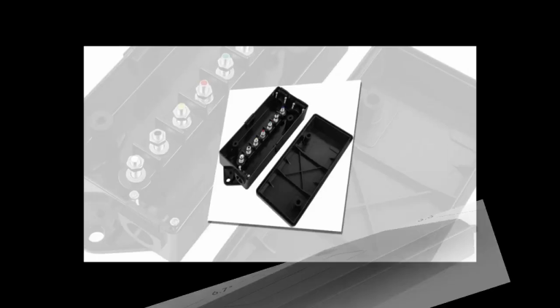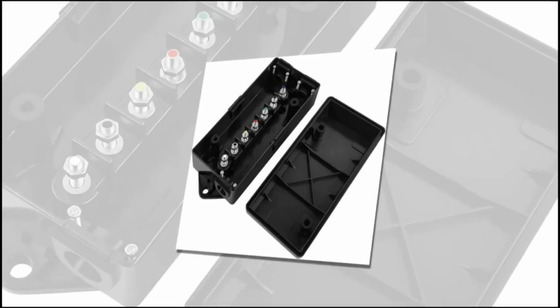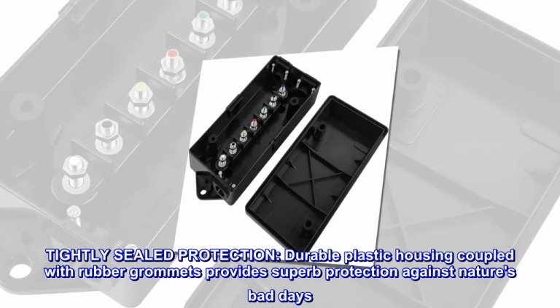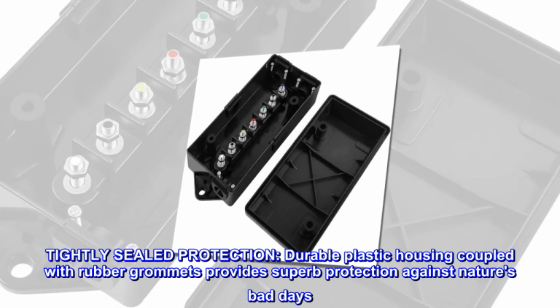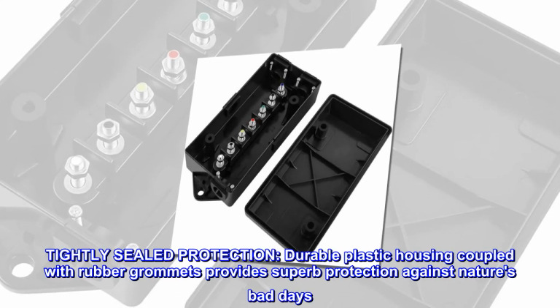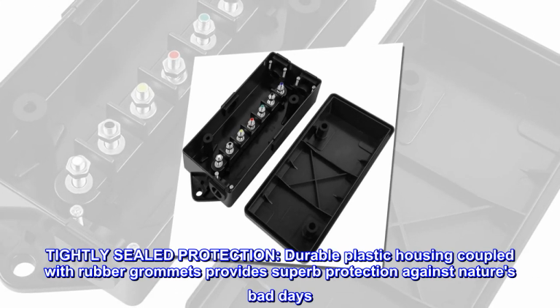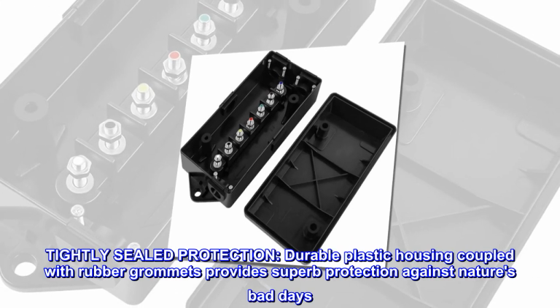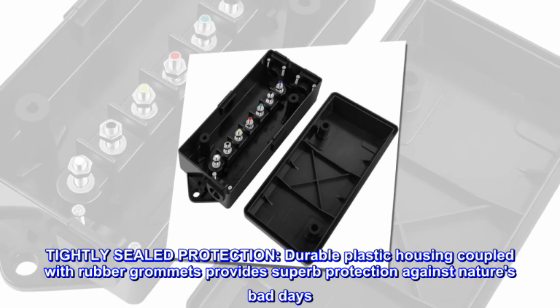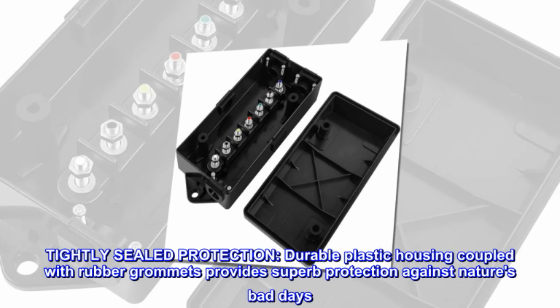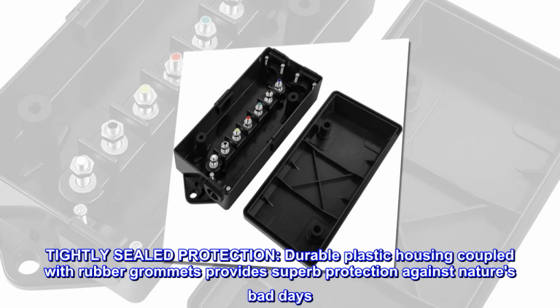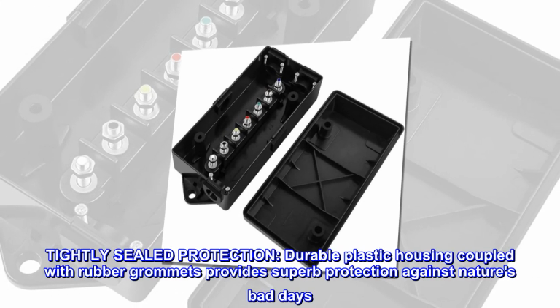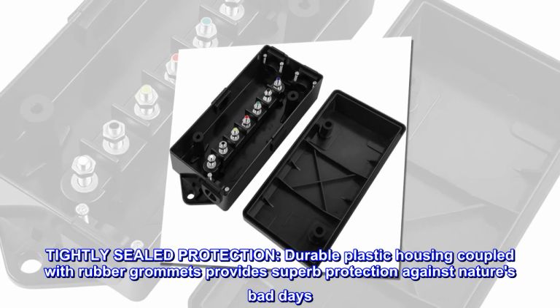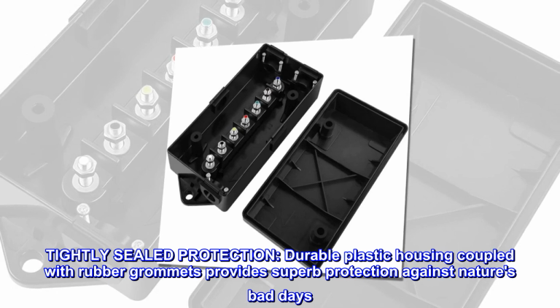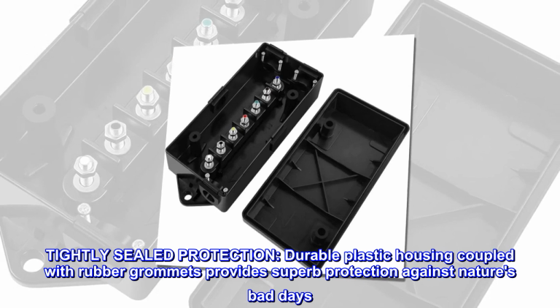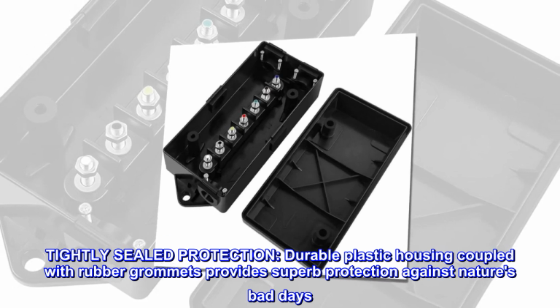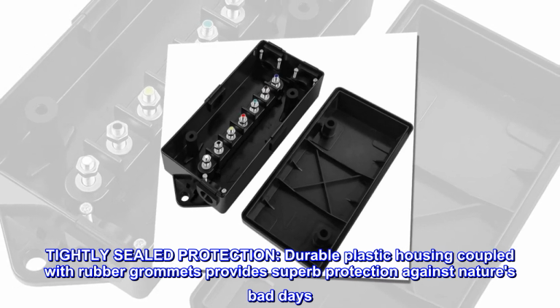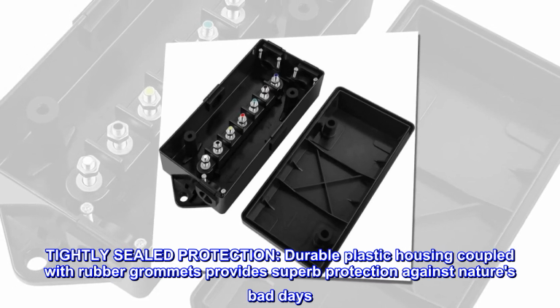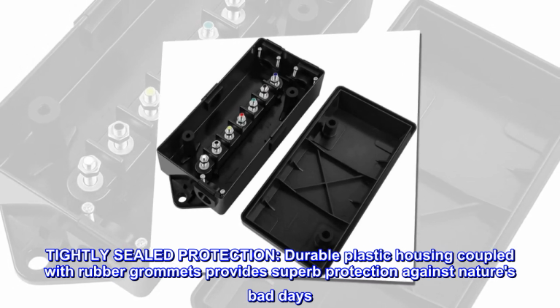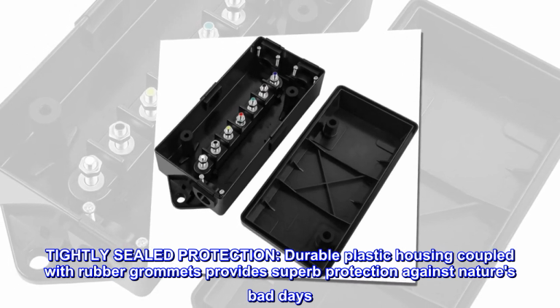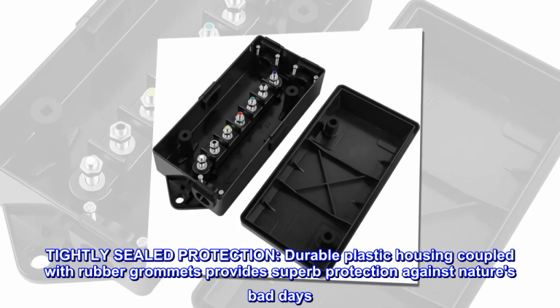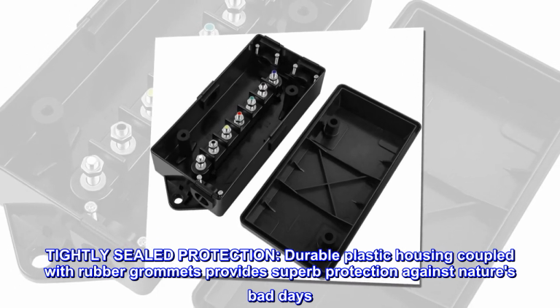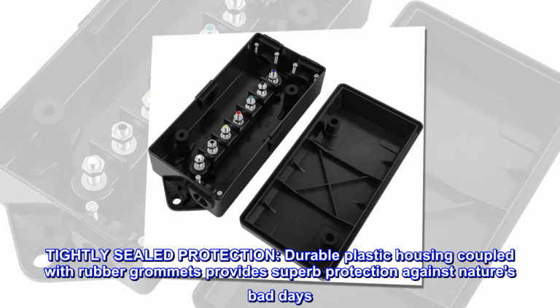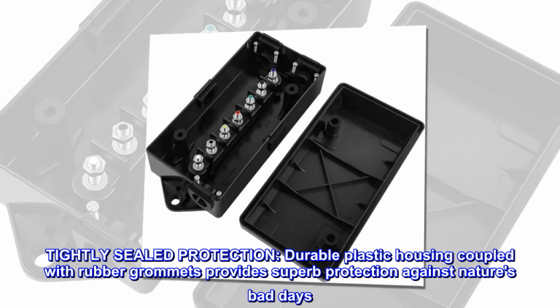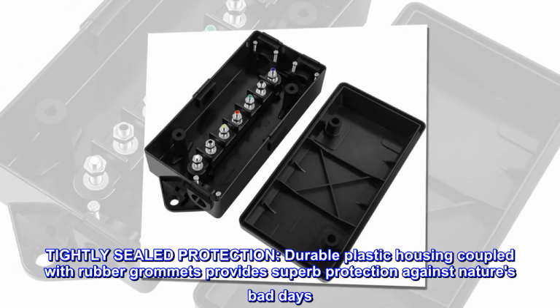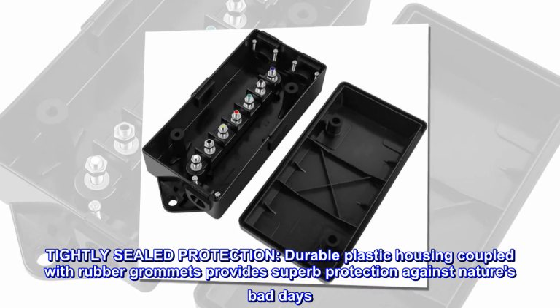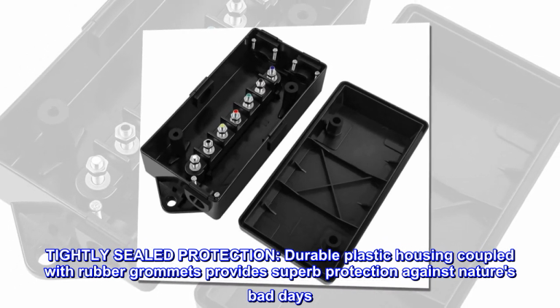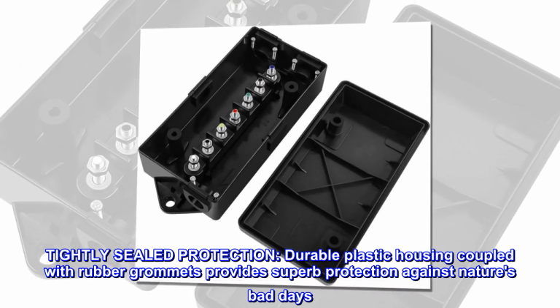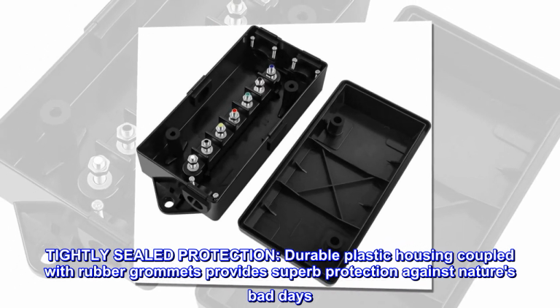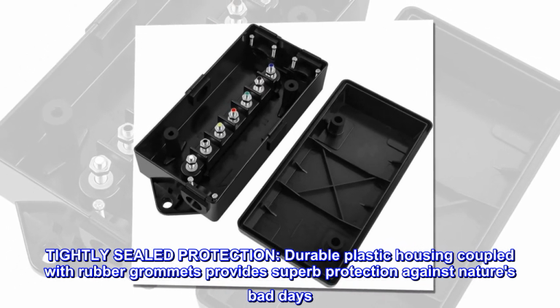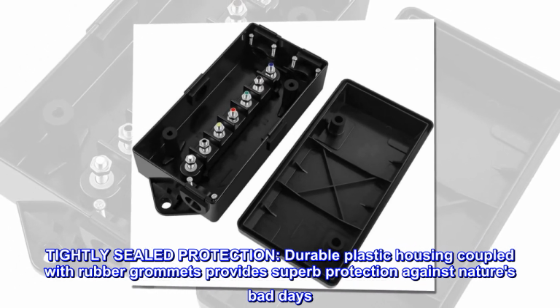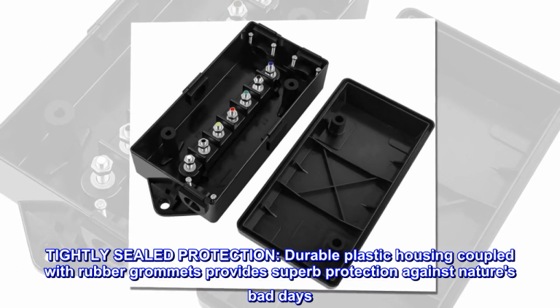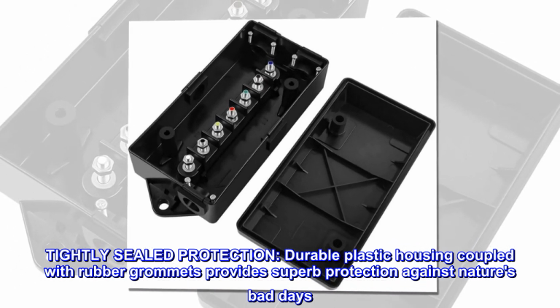Tightly sealed protection. Durable plastic housing coupled with rubber grommets provides superb protection against nature's bad days.